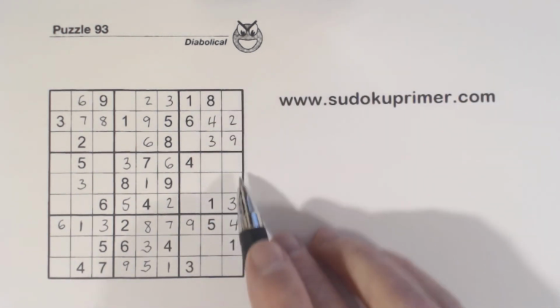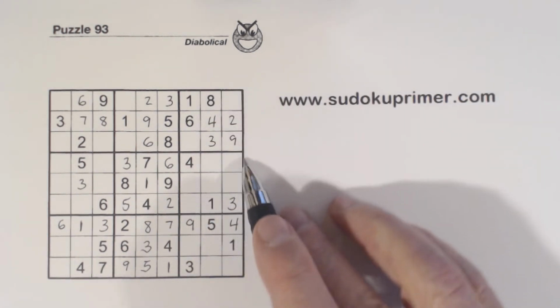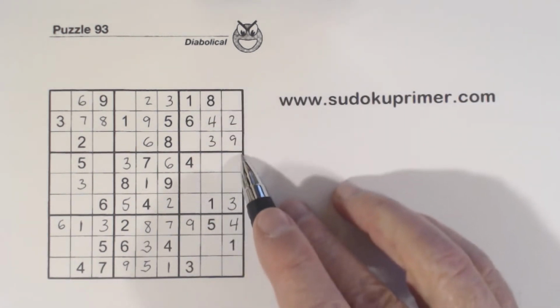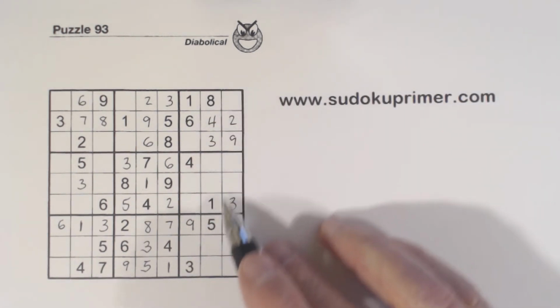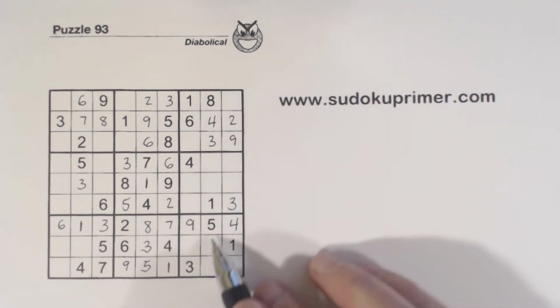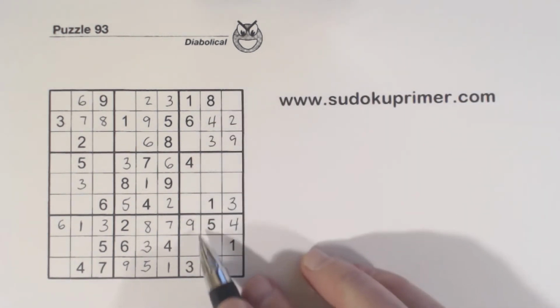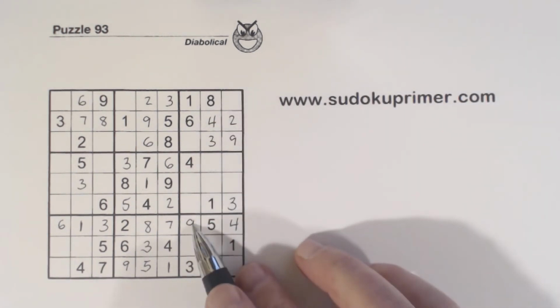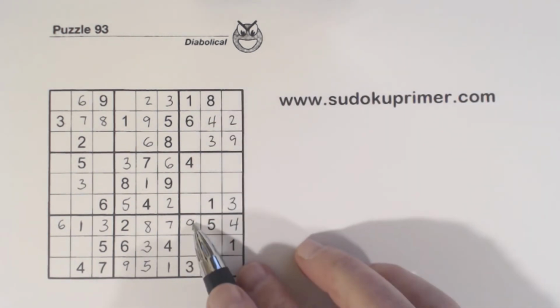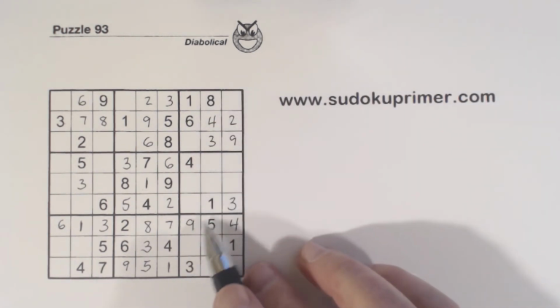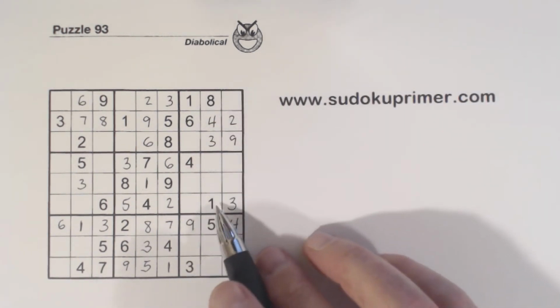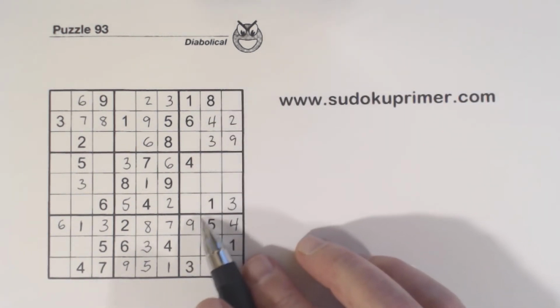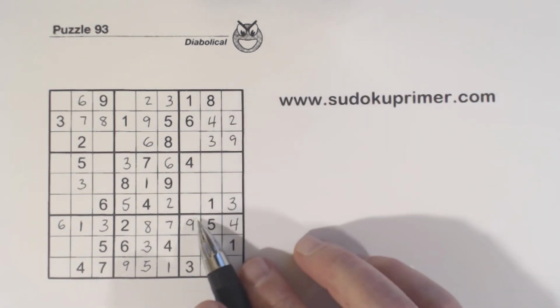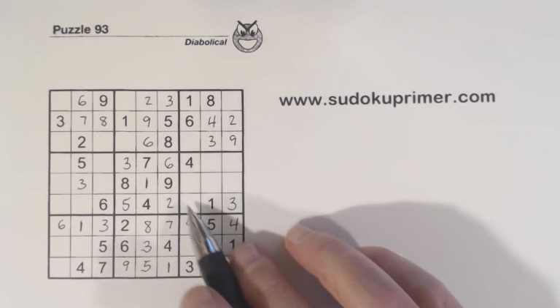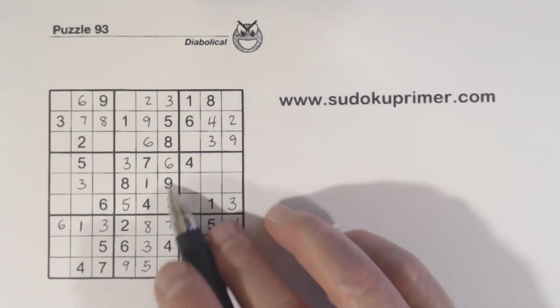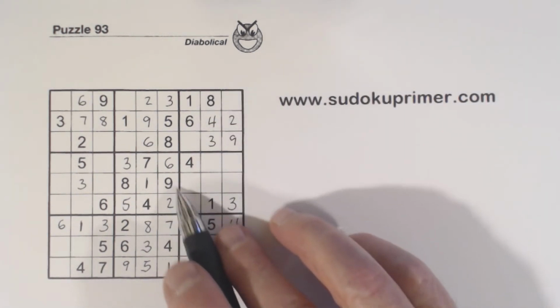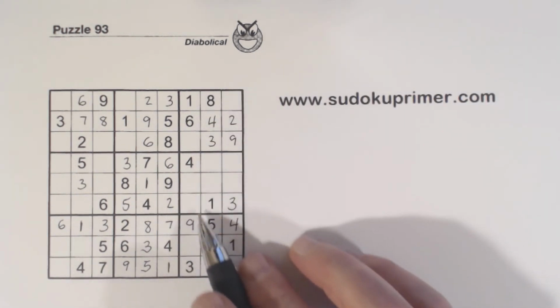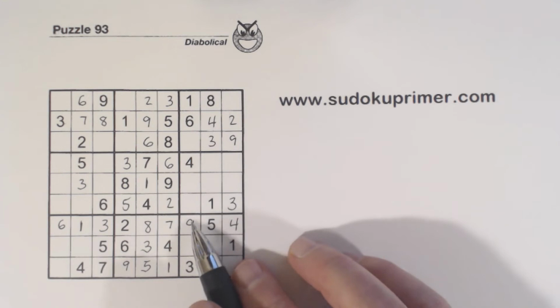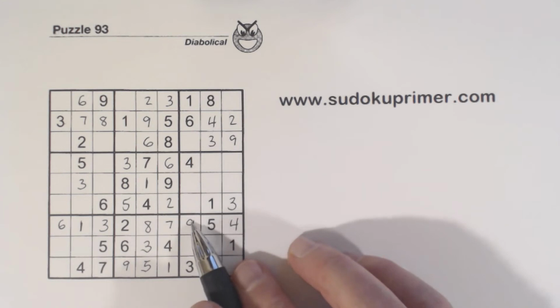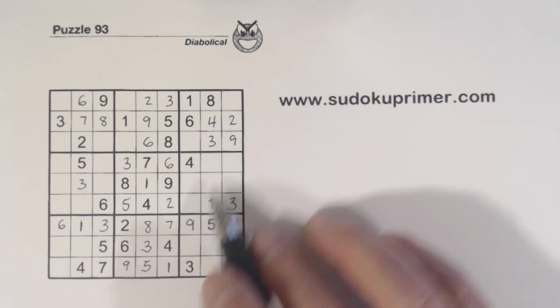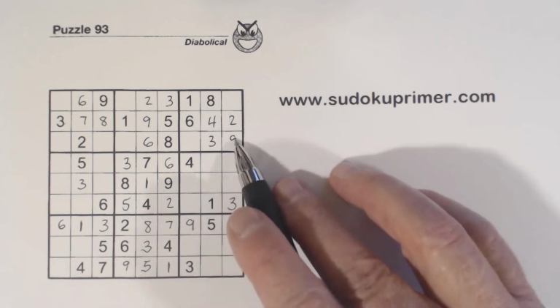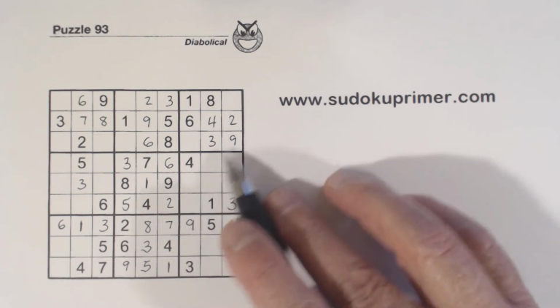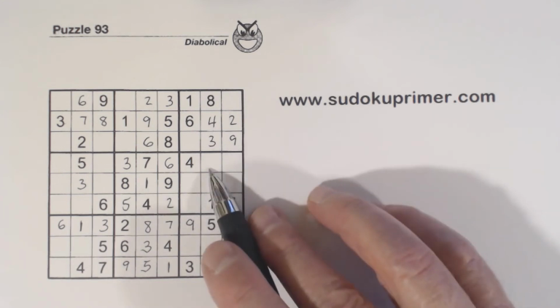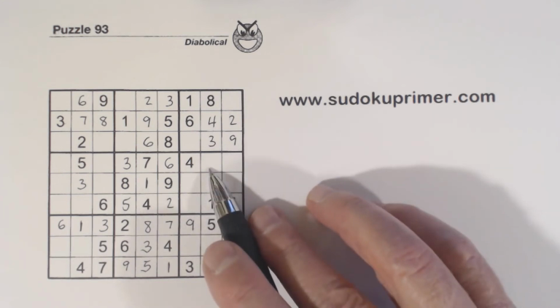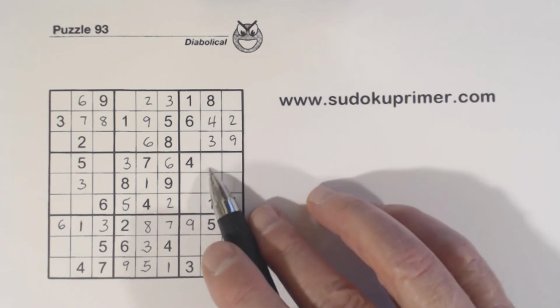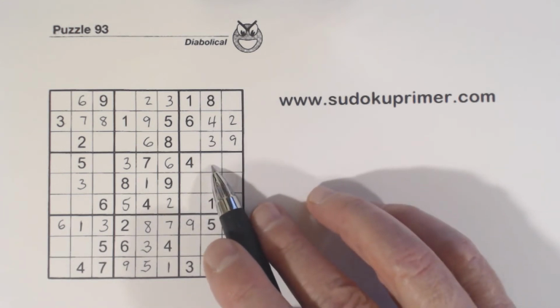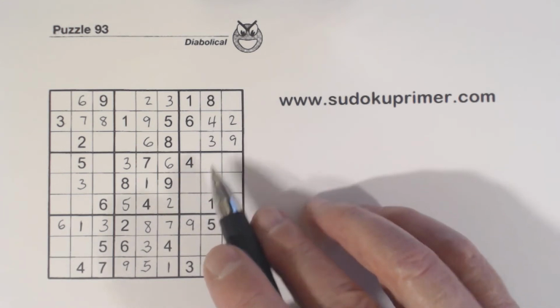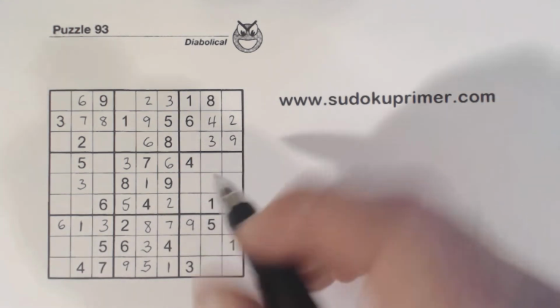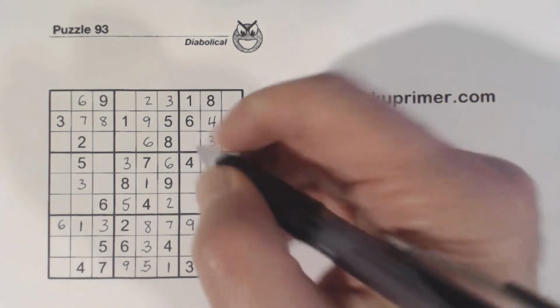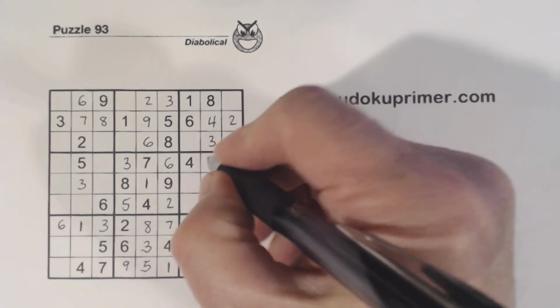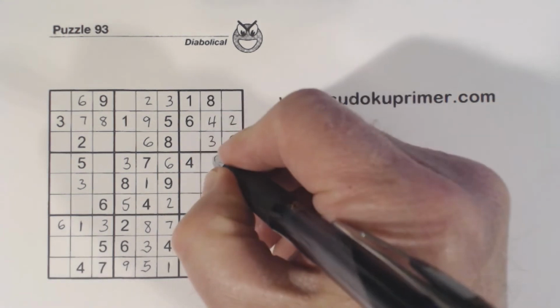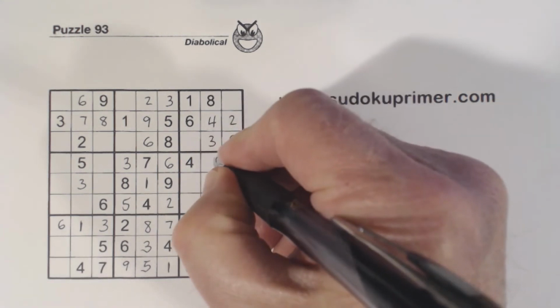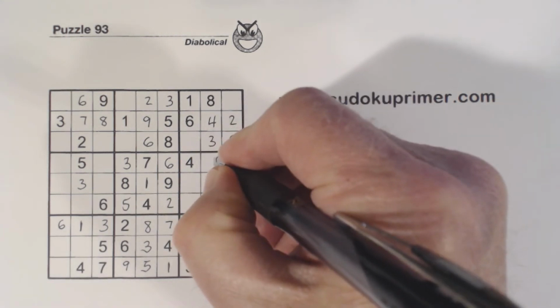And with this 9, this 9, and that 9, we know that's a 9 right there.